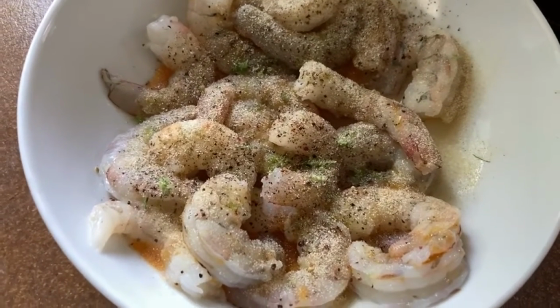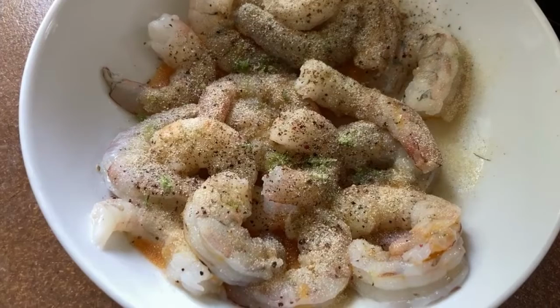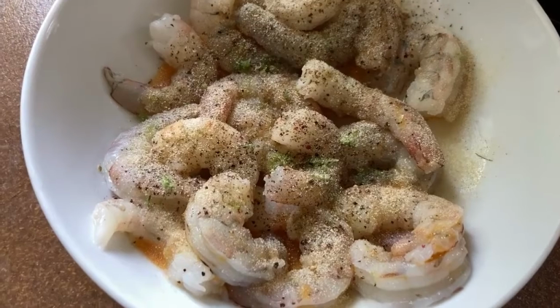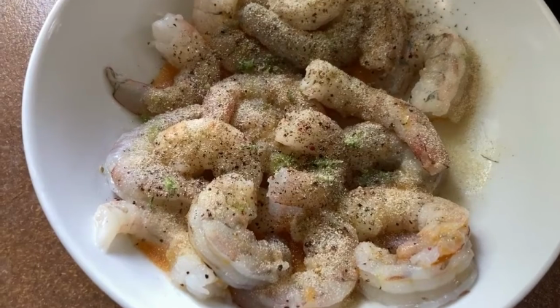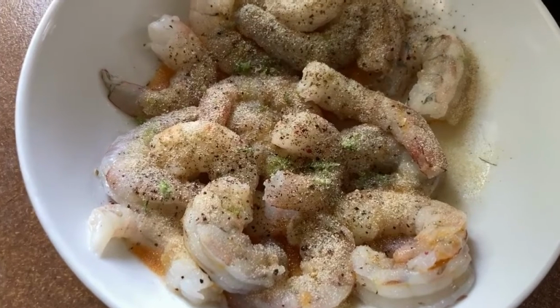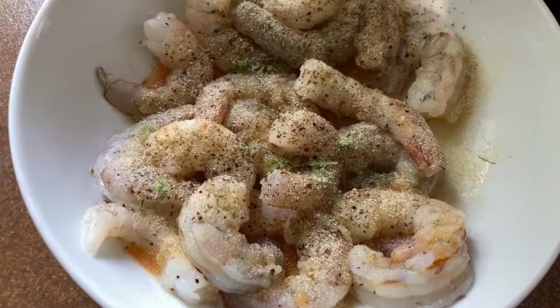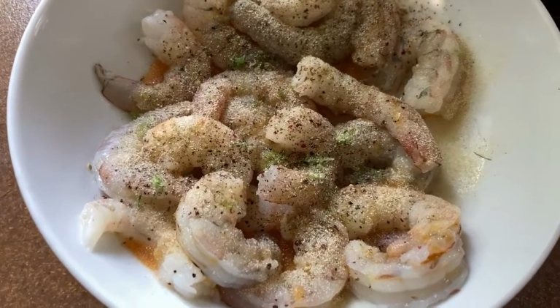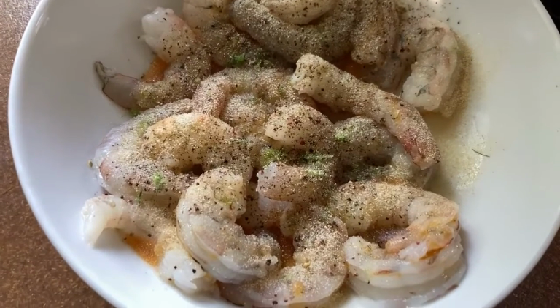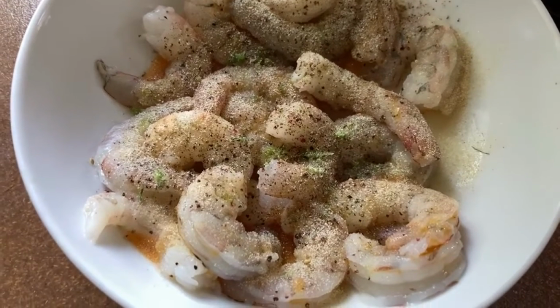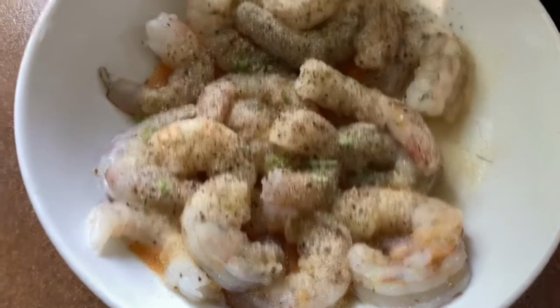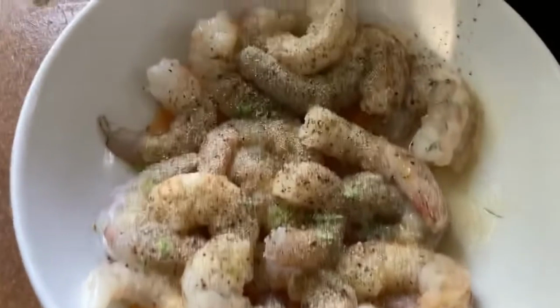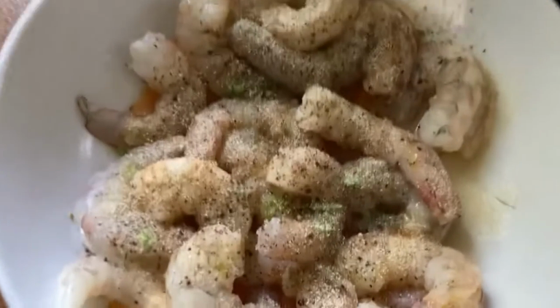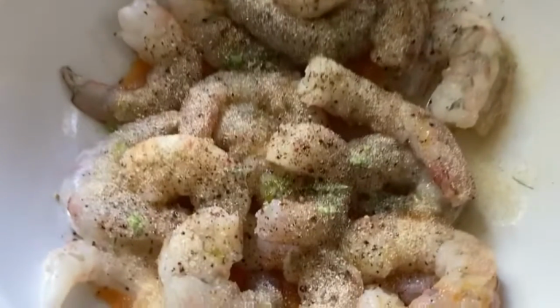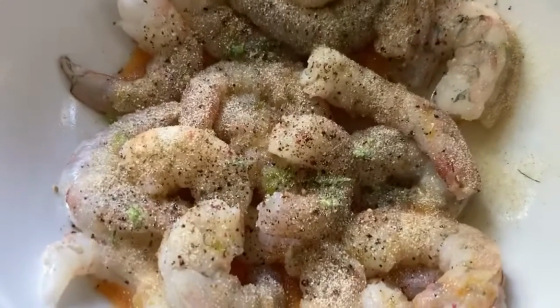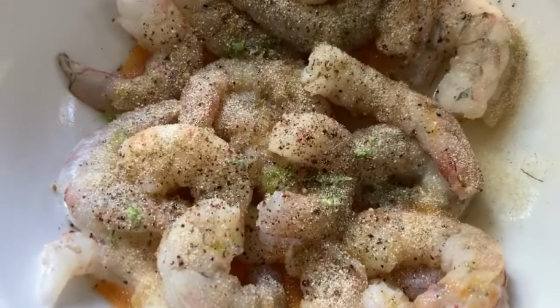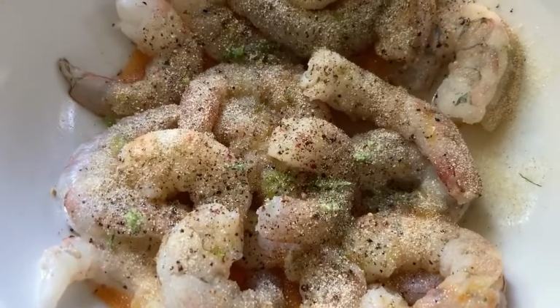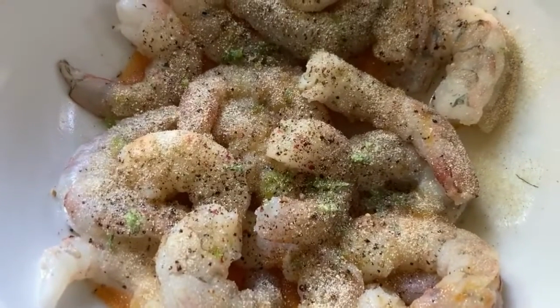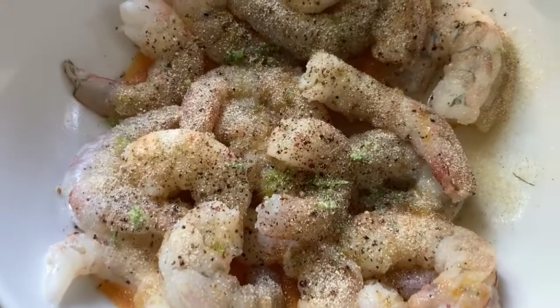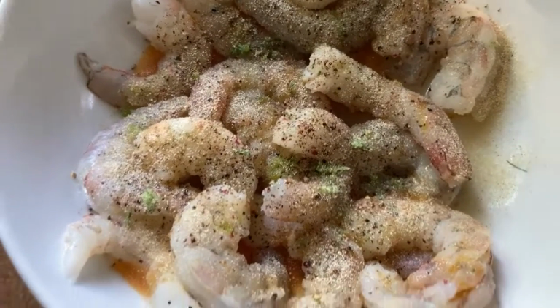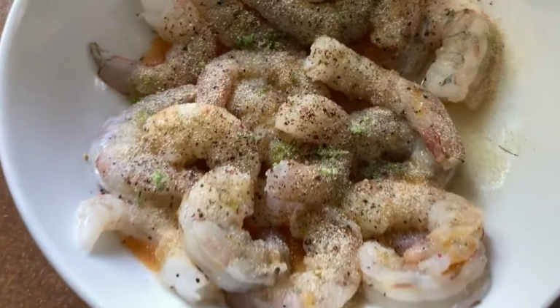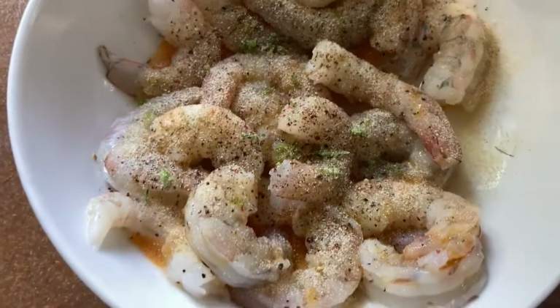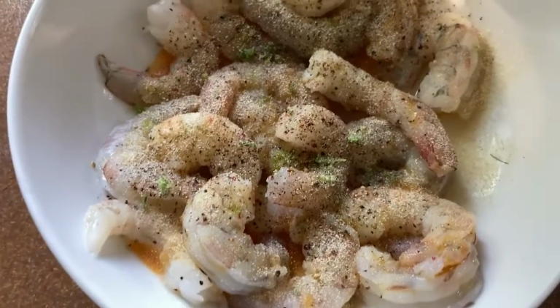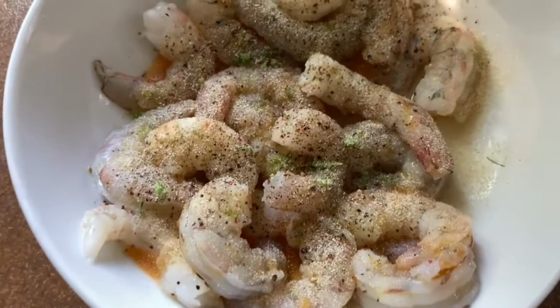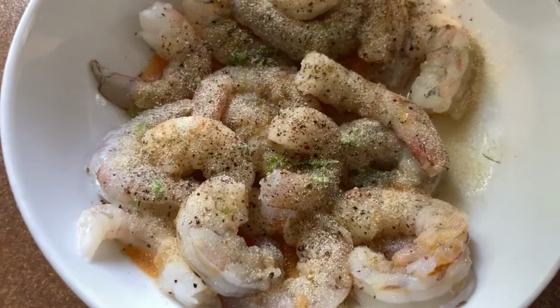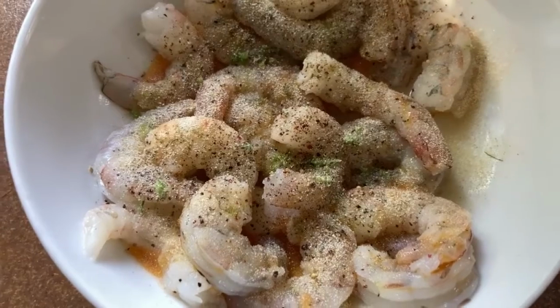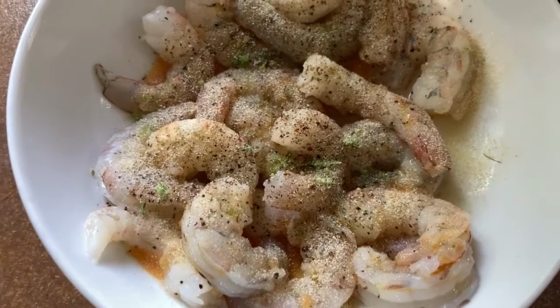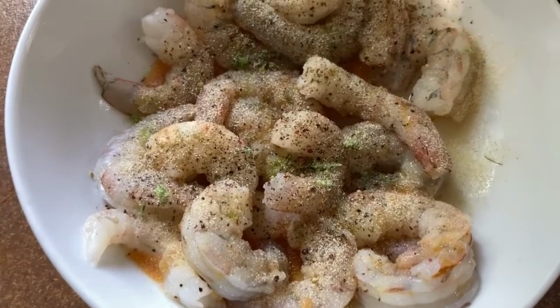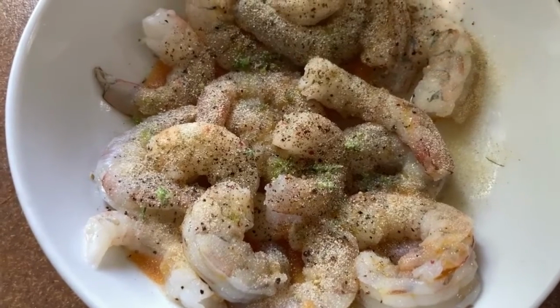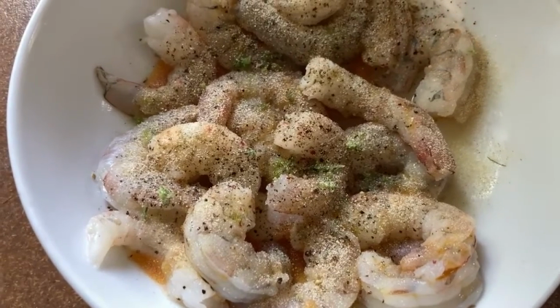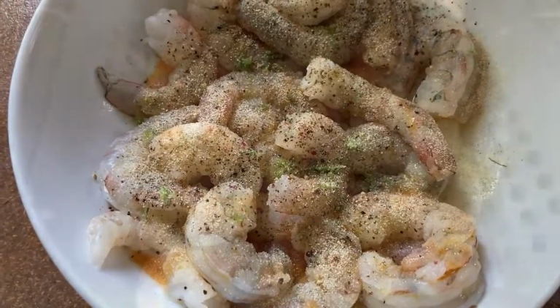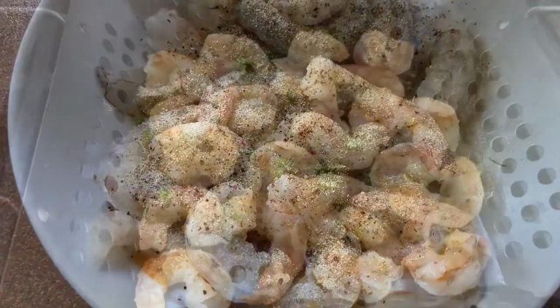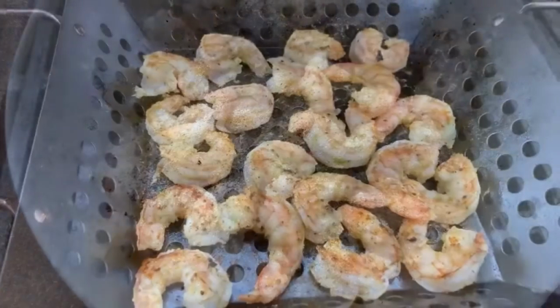I added a little more Calabrian chili oil, some garlic powder, some onion powder, and you can see a little bit of the chive salt here. I just have to mix that, and in 30 minutes we're grilling!